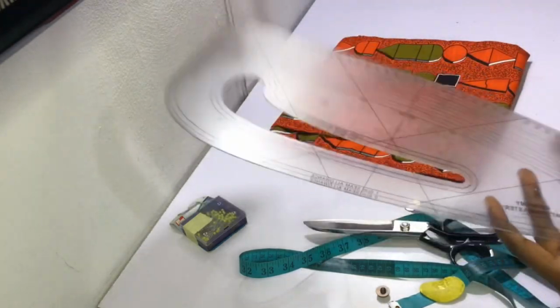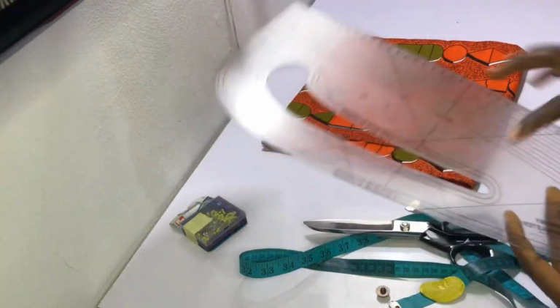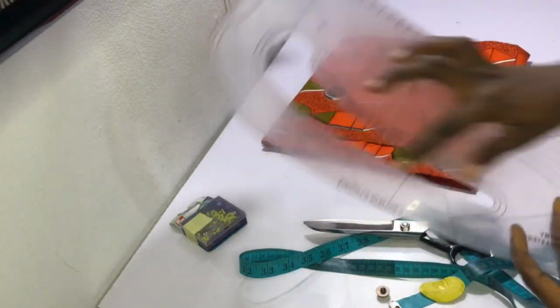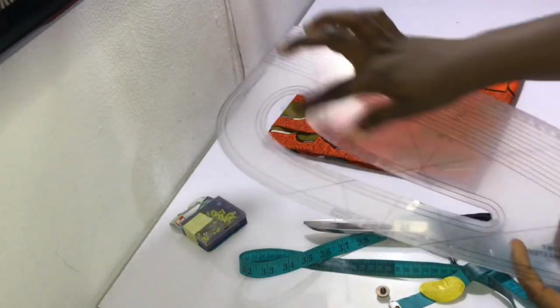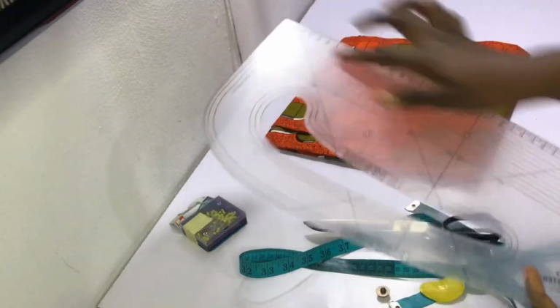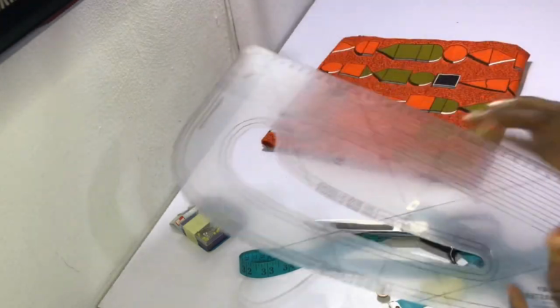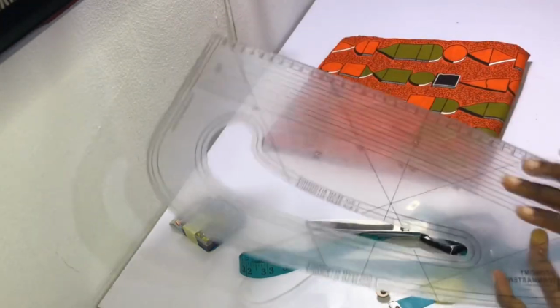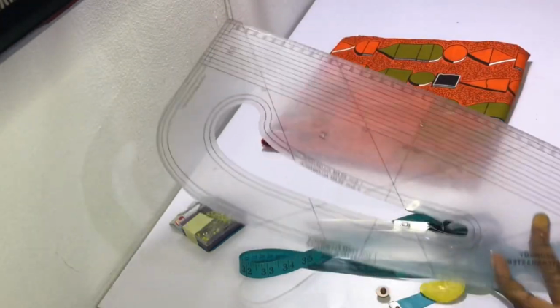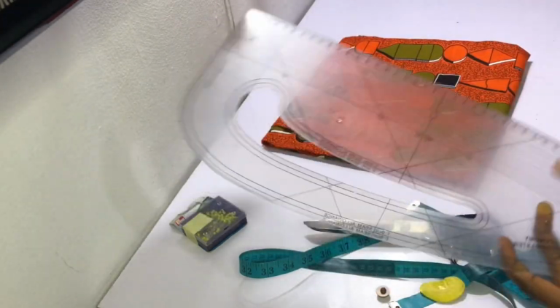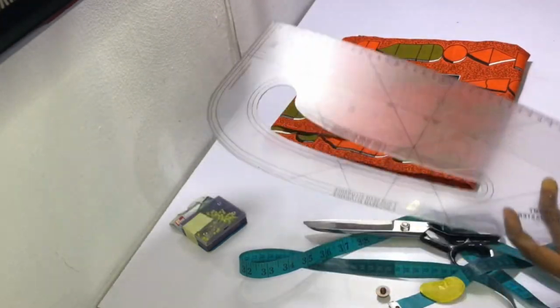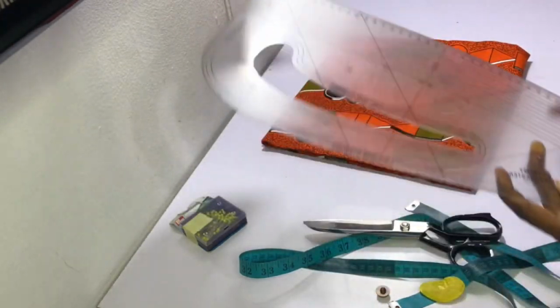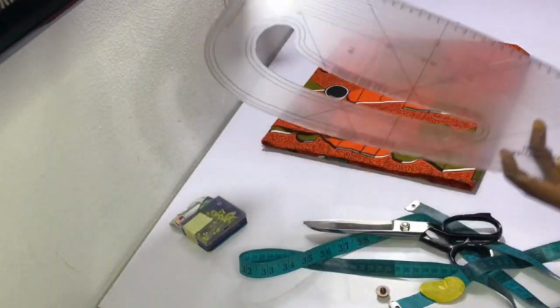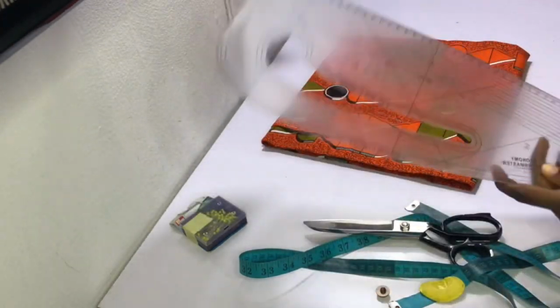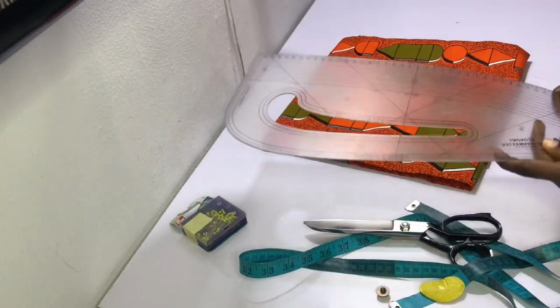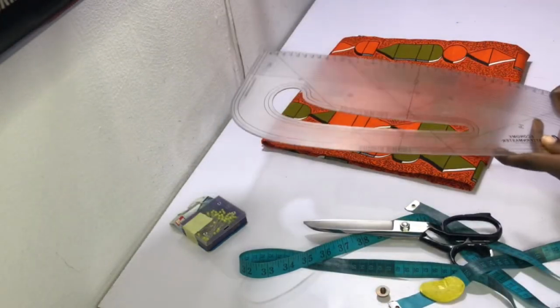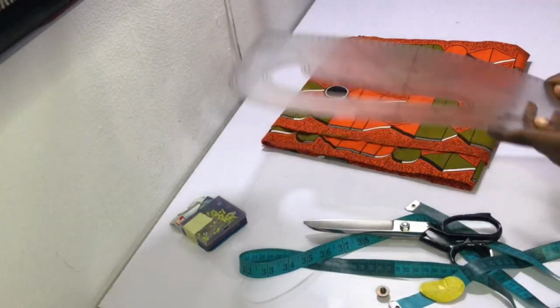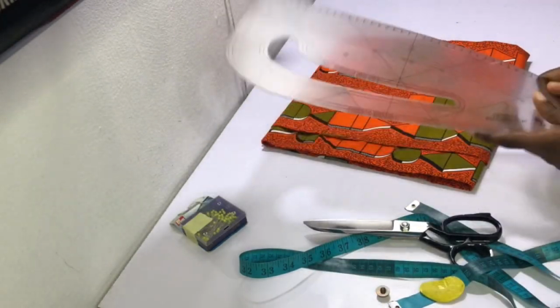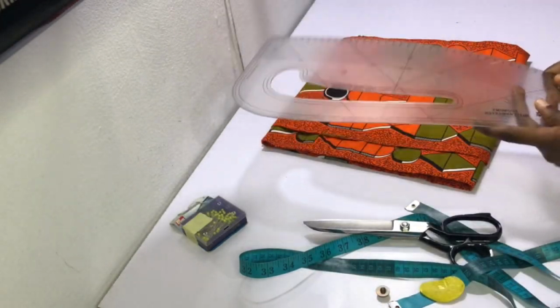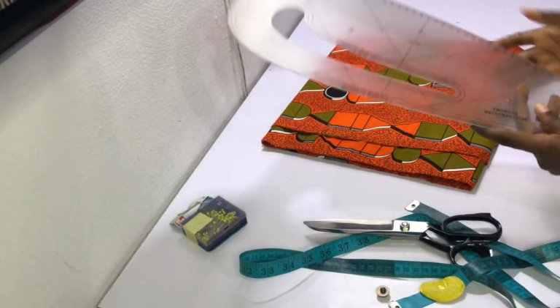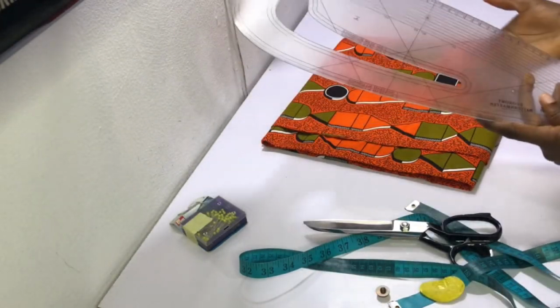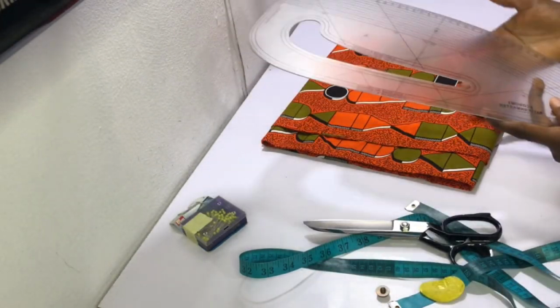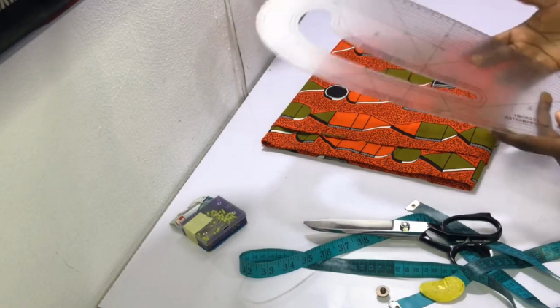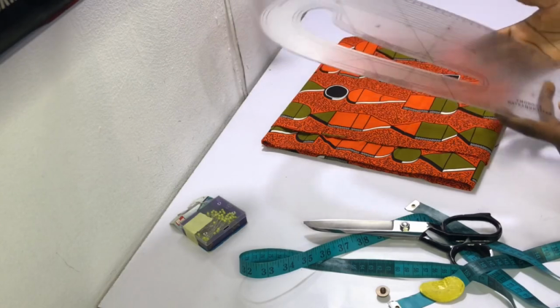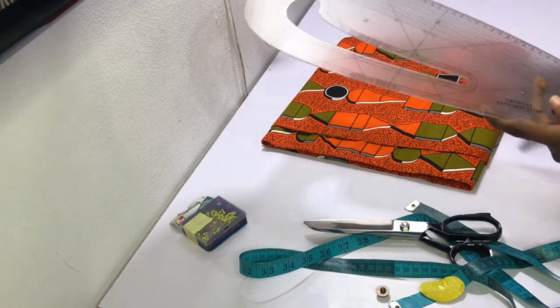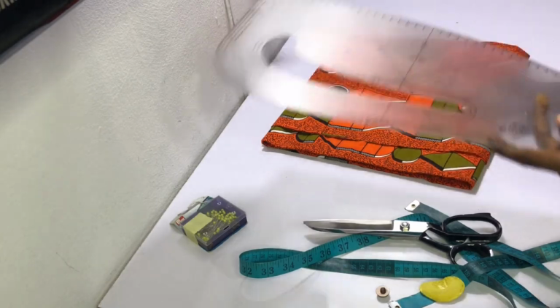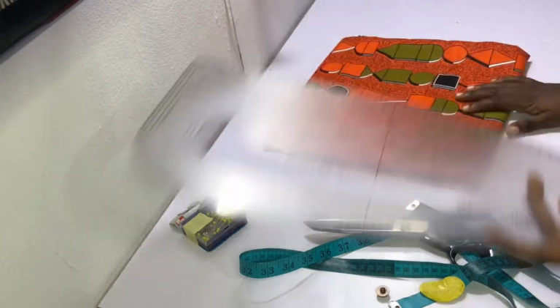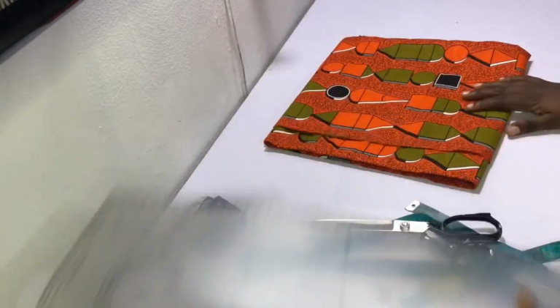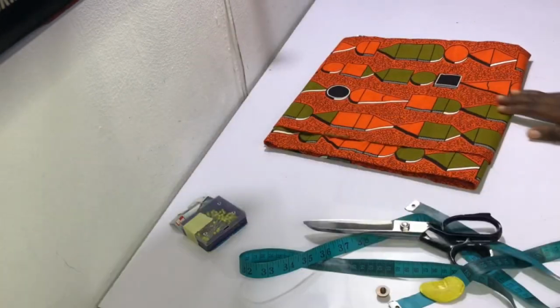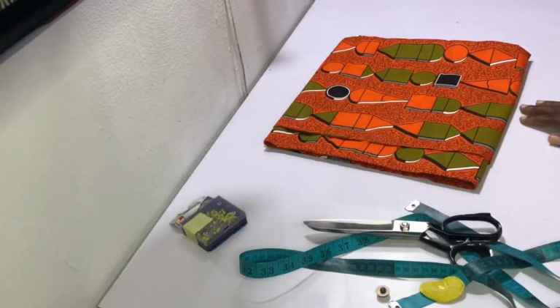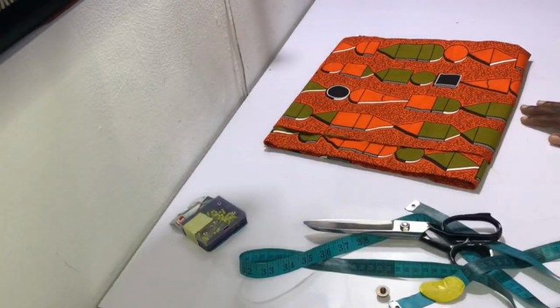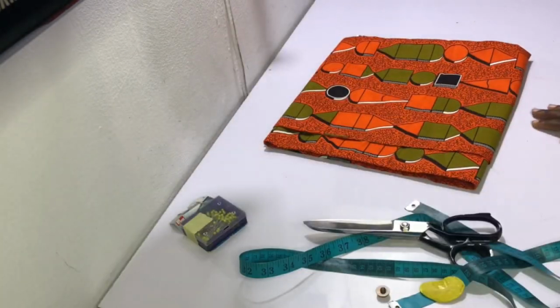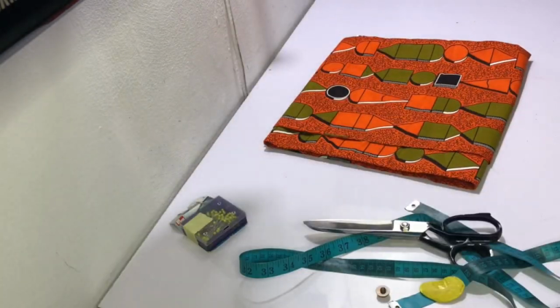You also need a pattern master, which is one of my favorite tools. If you're looking to shop some of these tools, check out the links I have in the description bar below.